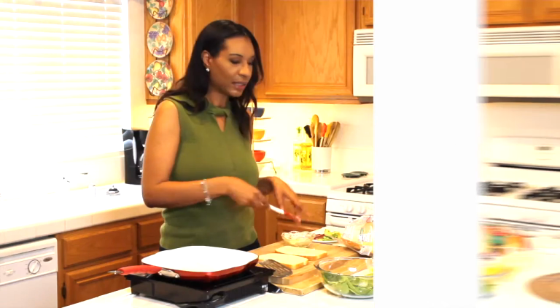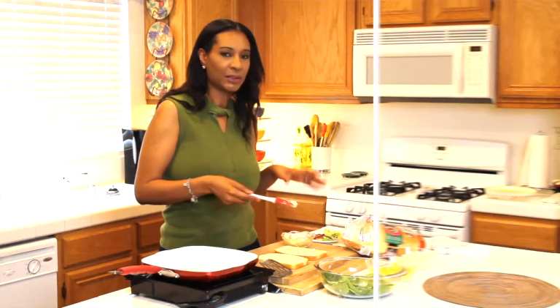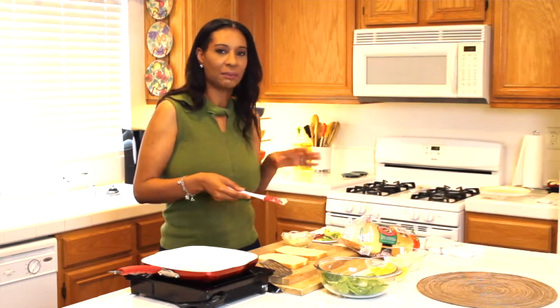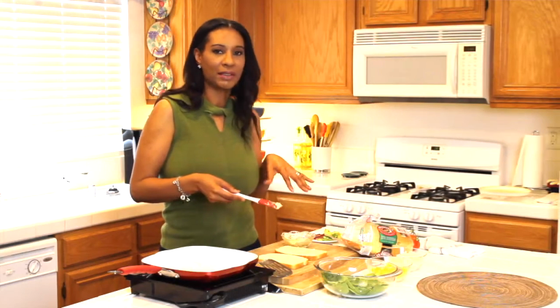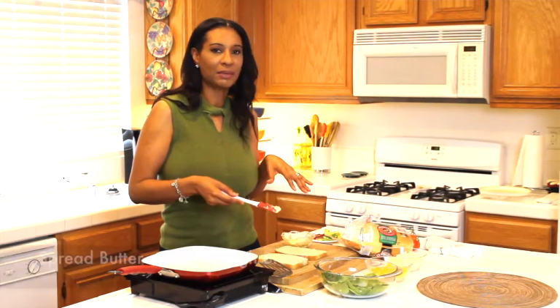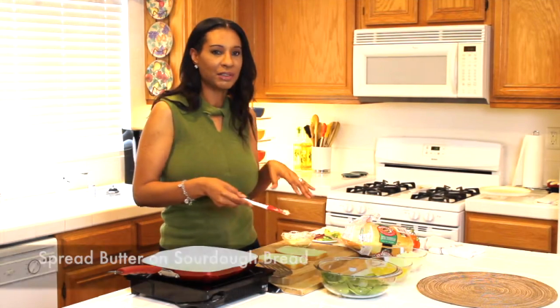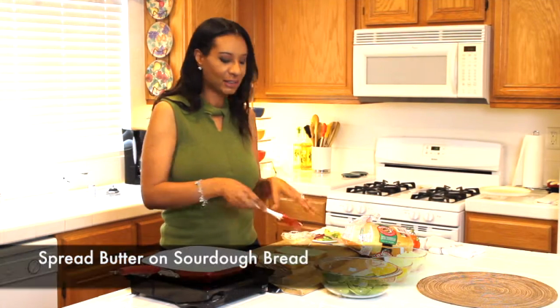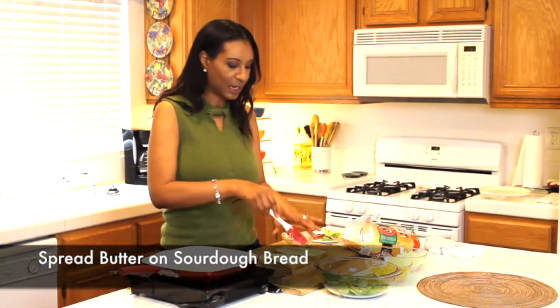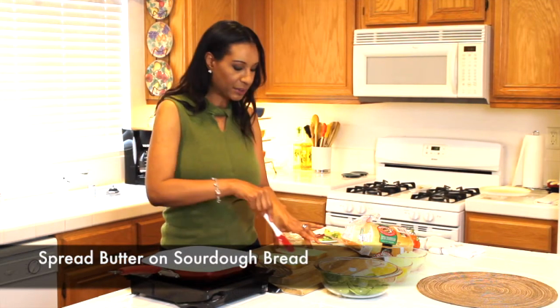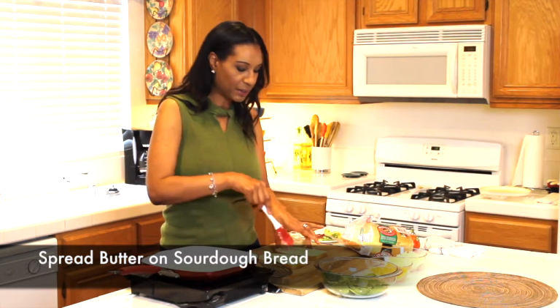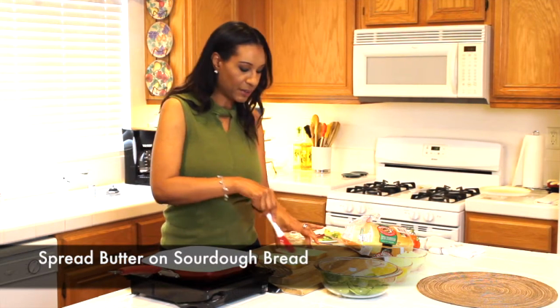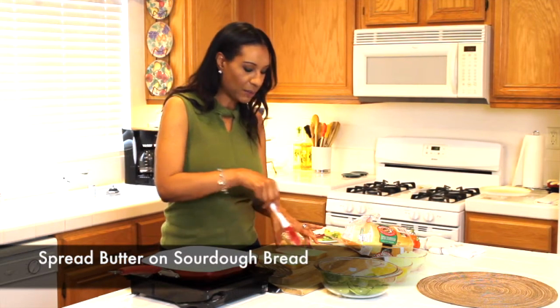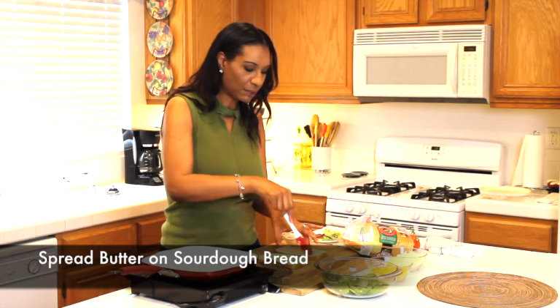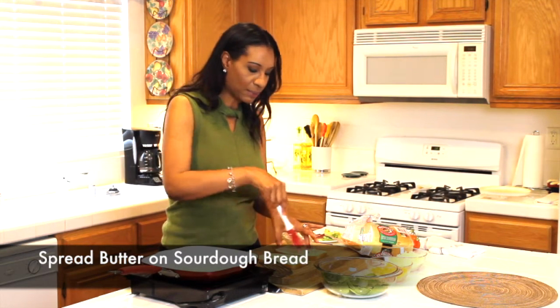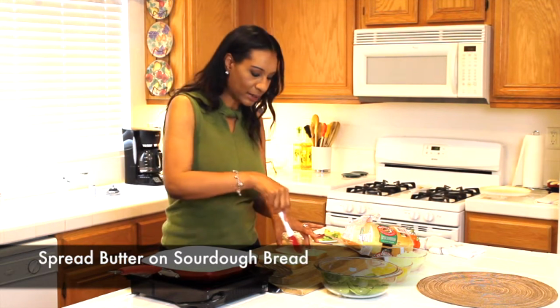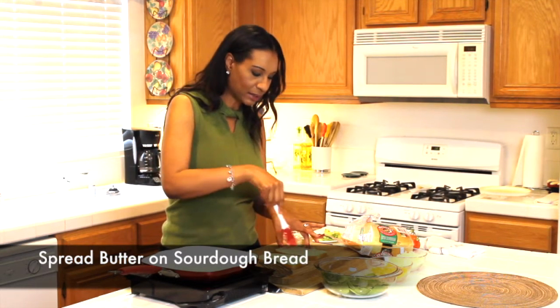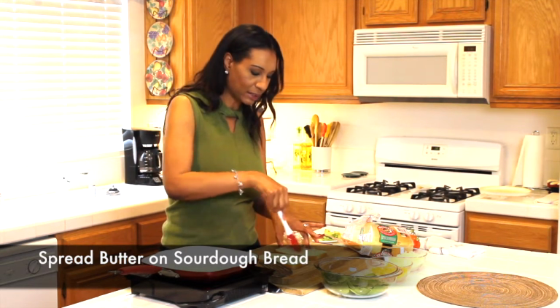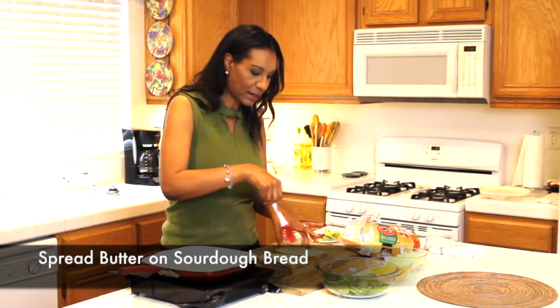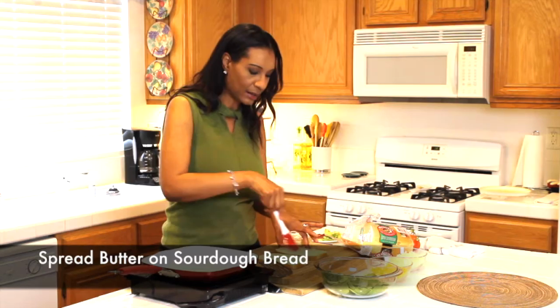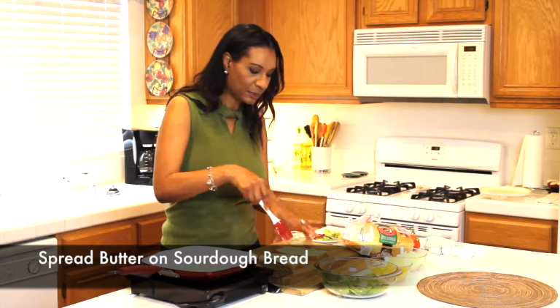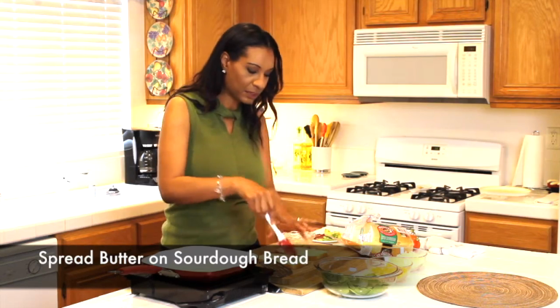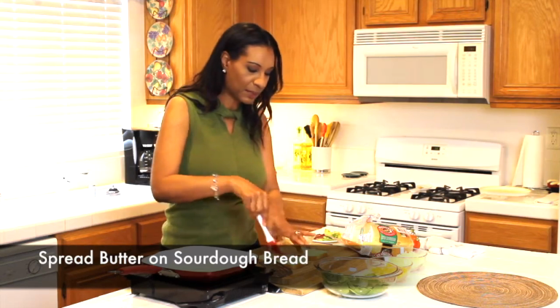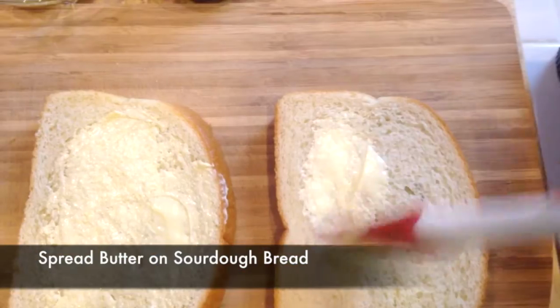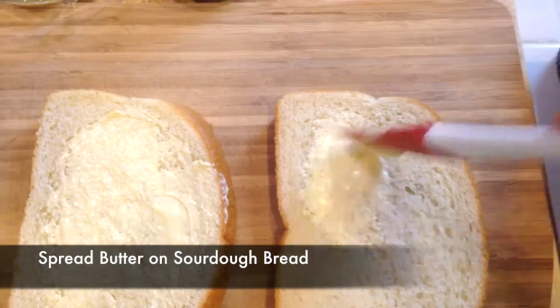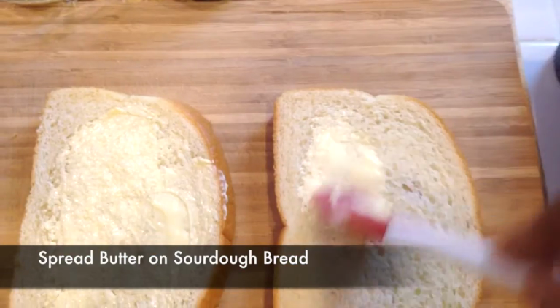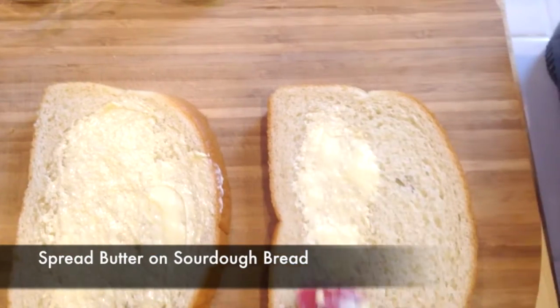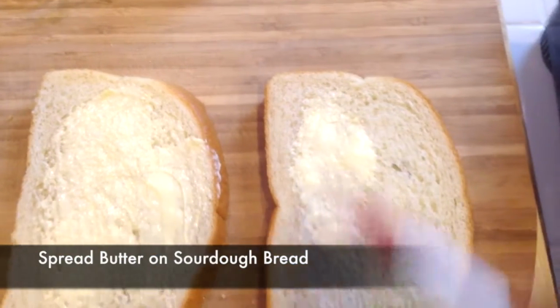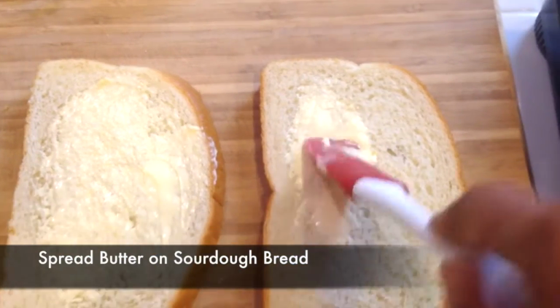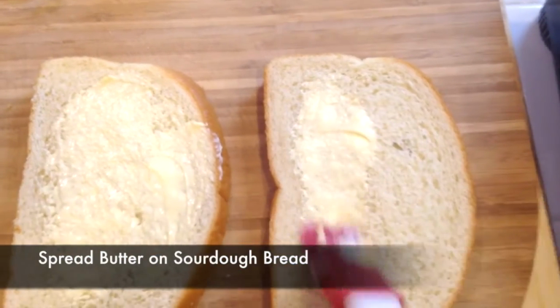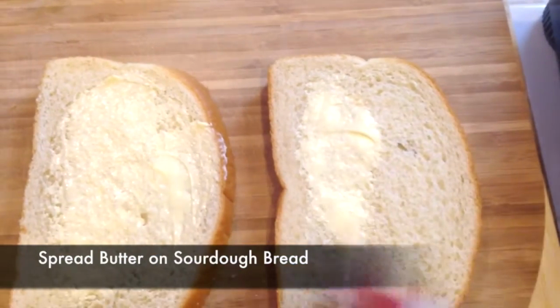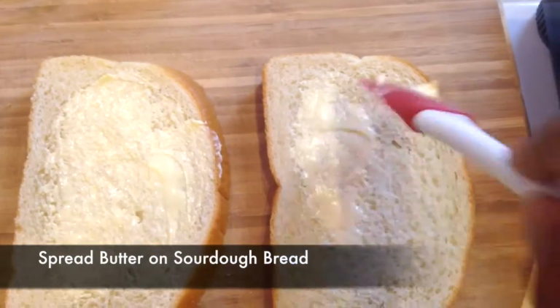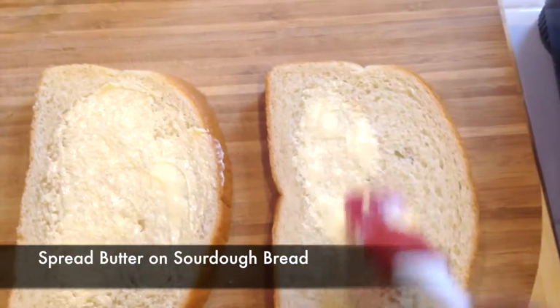So the bread I'm using is sourdough, and while my pan is getting hot, I'm just spreading butter on both sides of the bread.